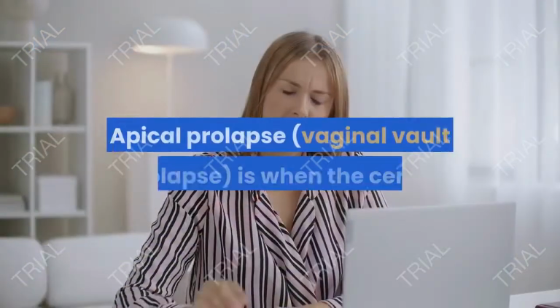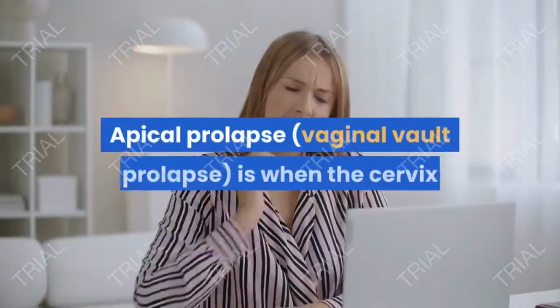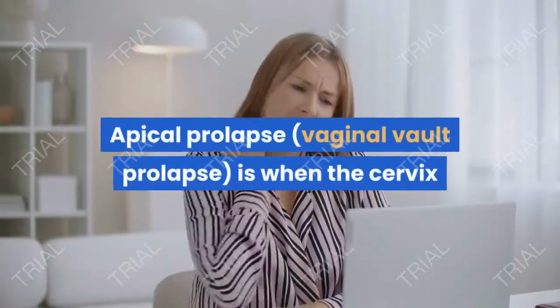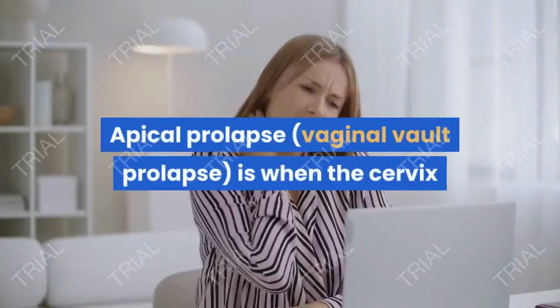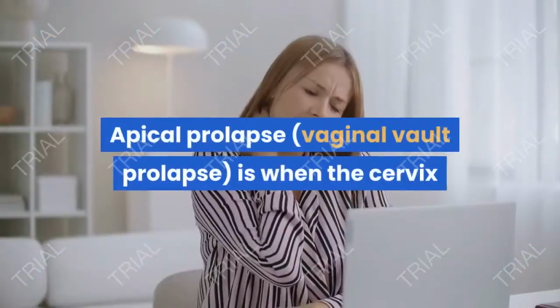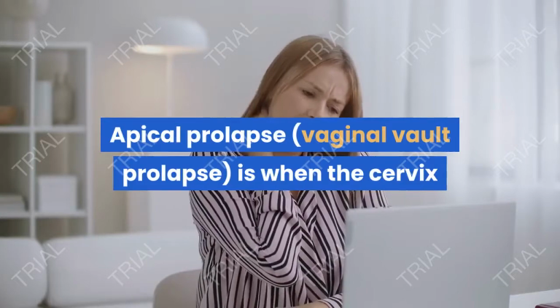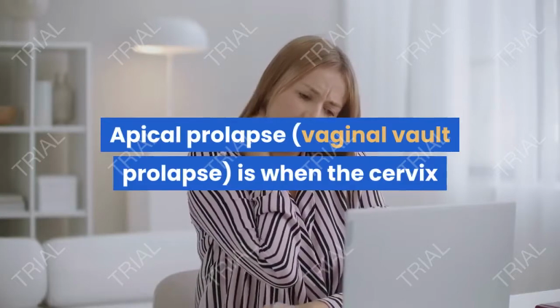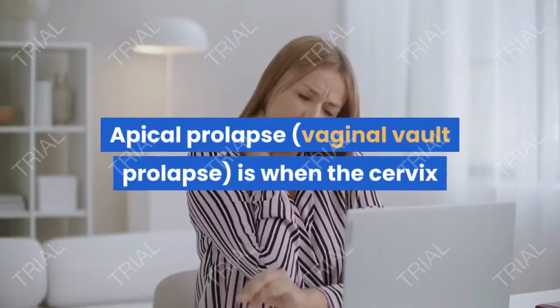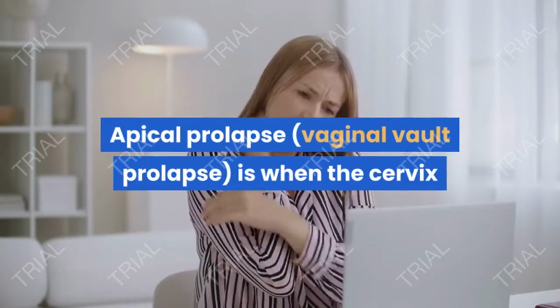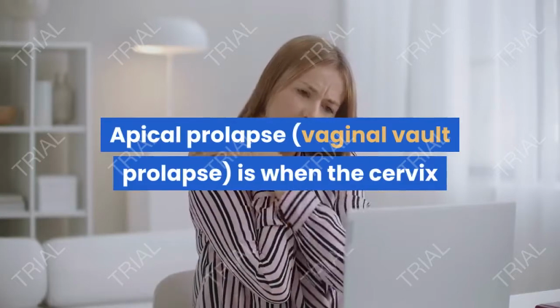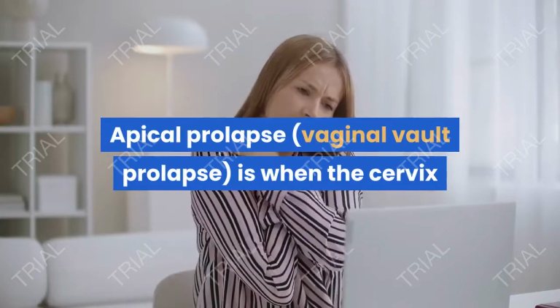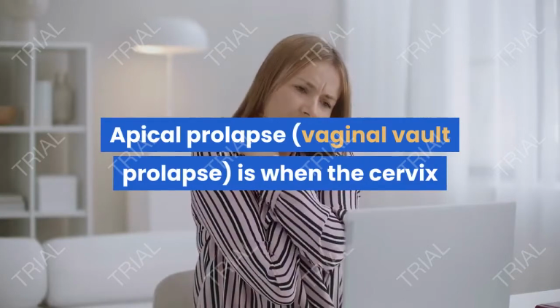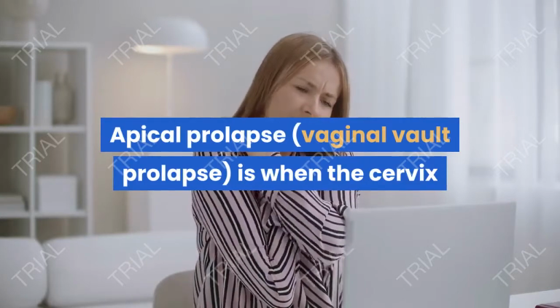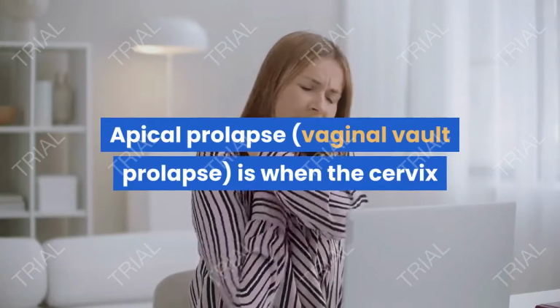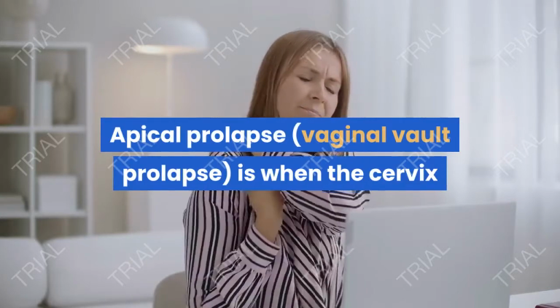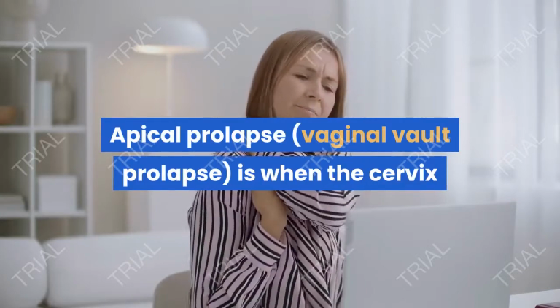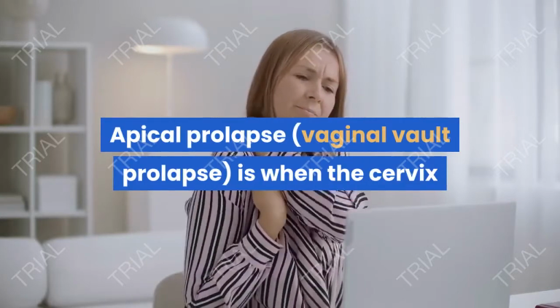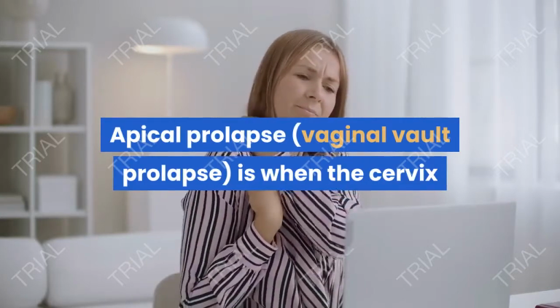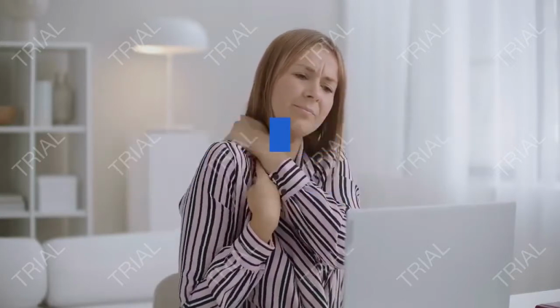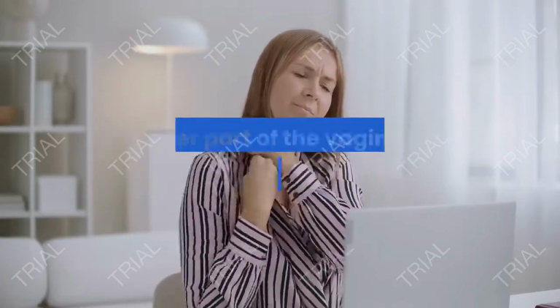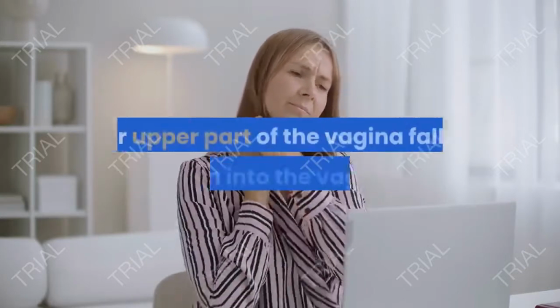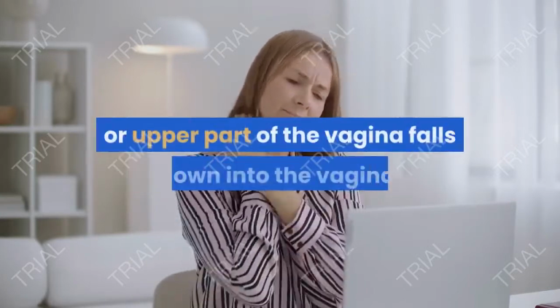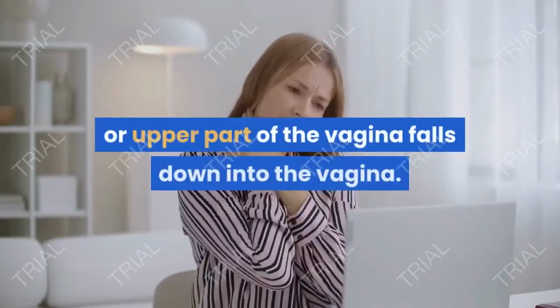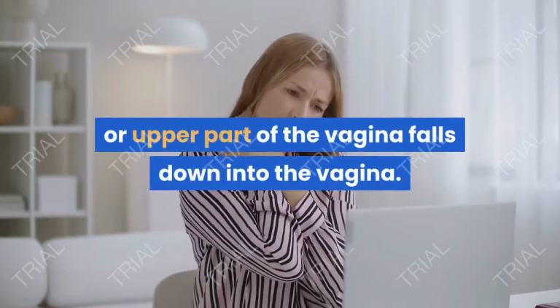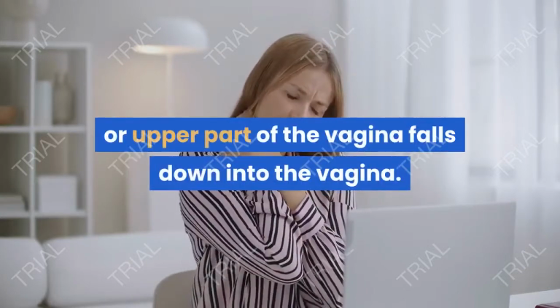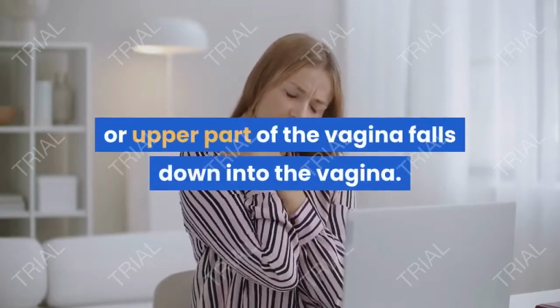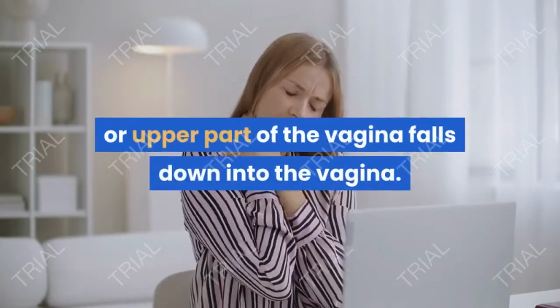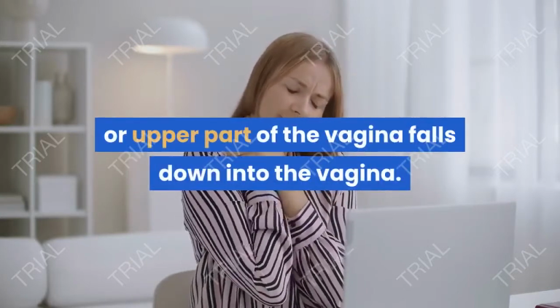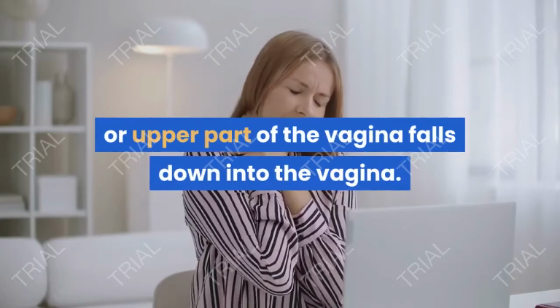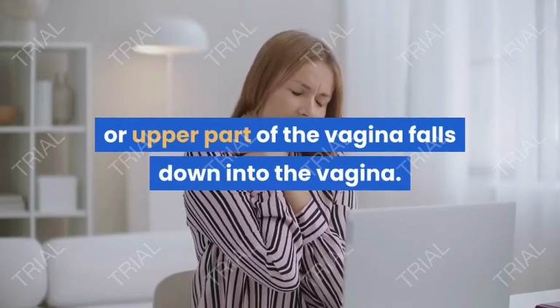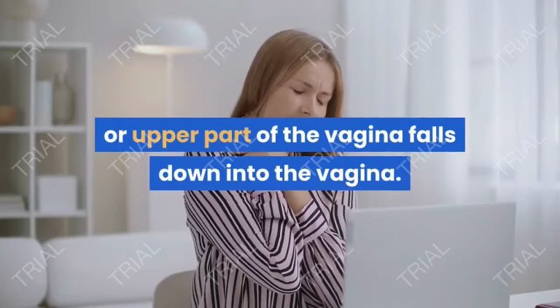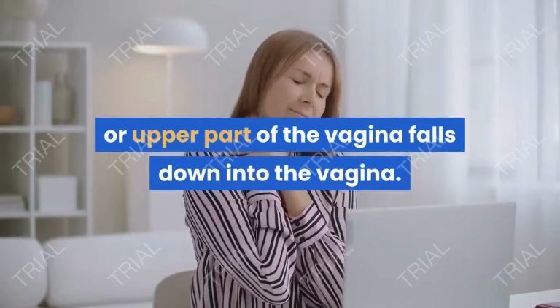Apical prolapse, also called vaginal vault prolapse, is when the cervix or upper part of the vagina falls down into the vagina.